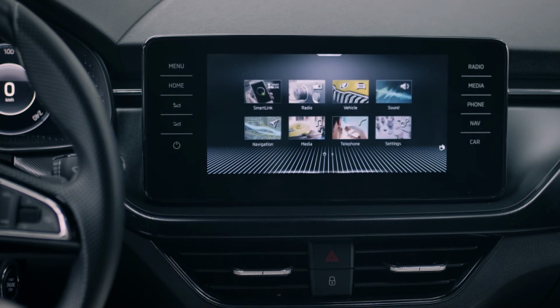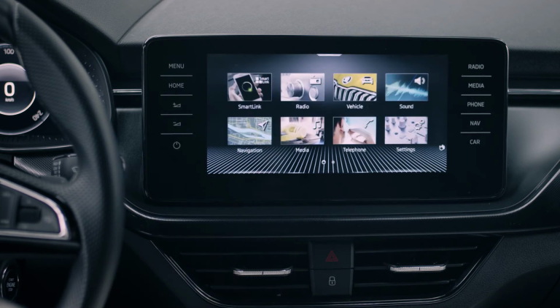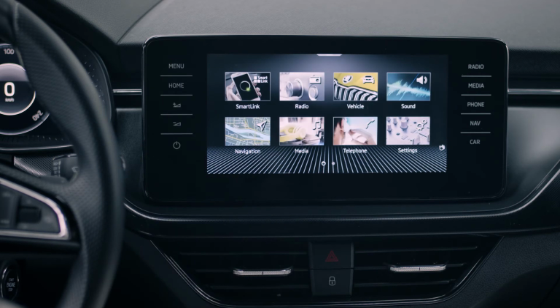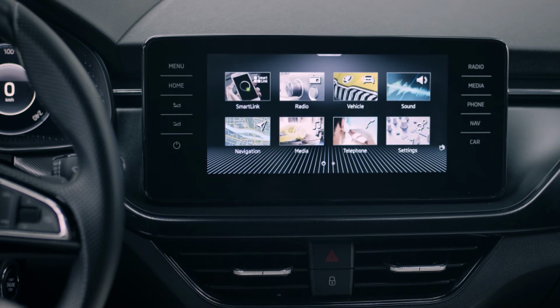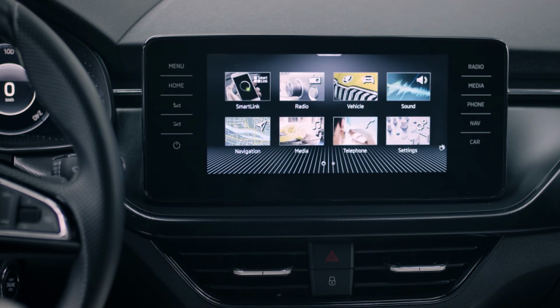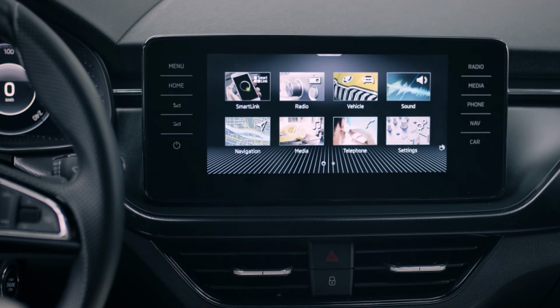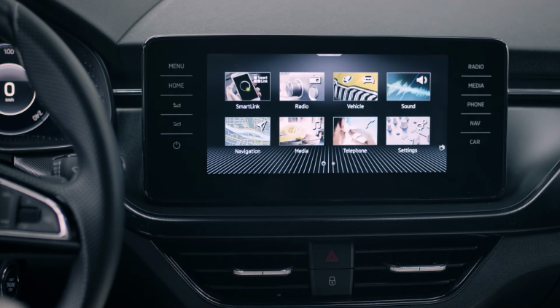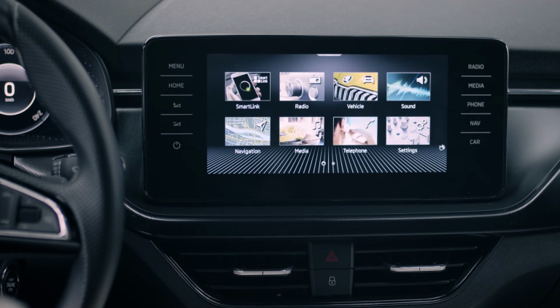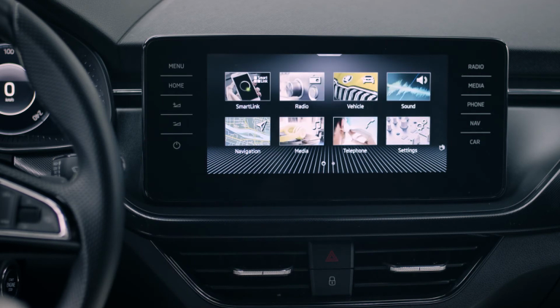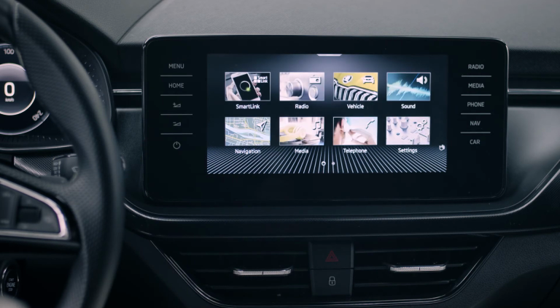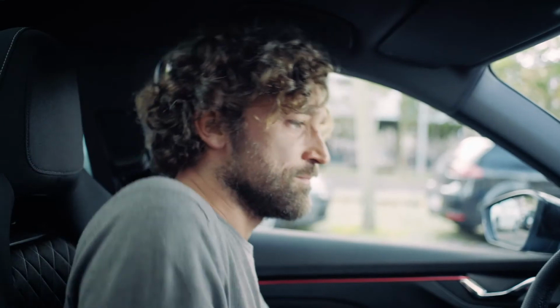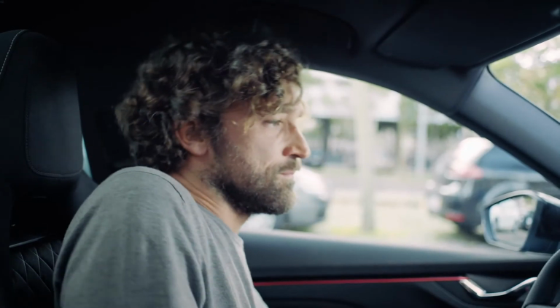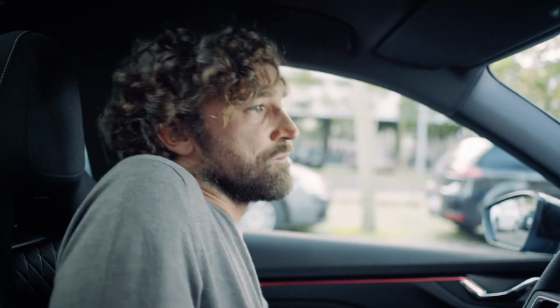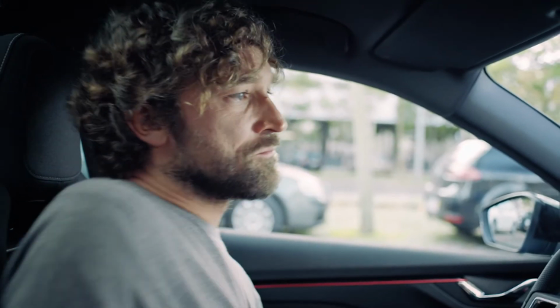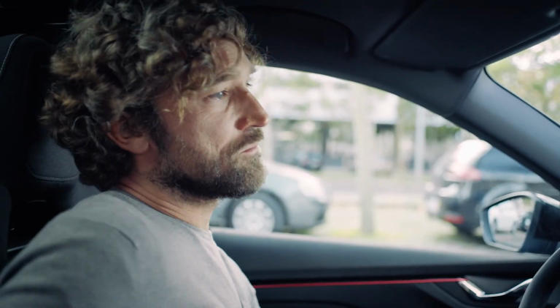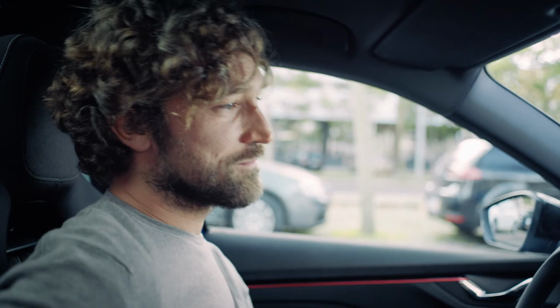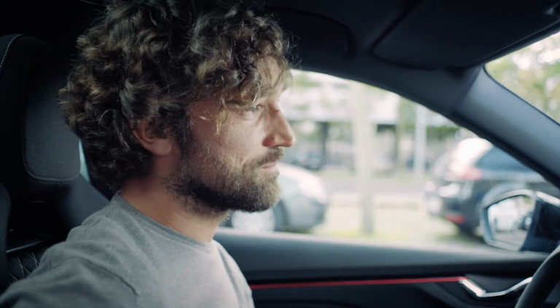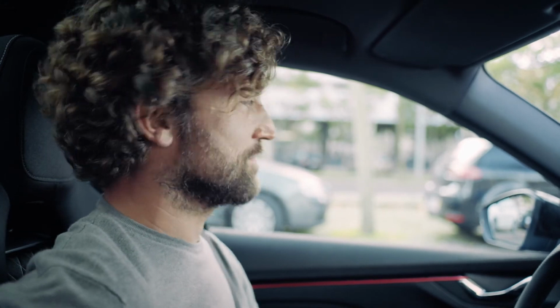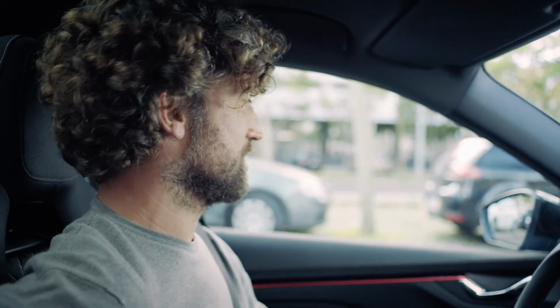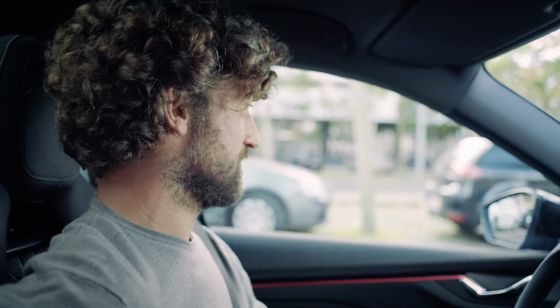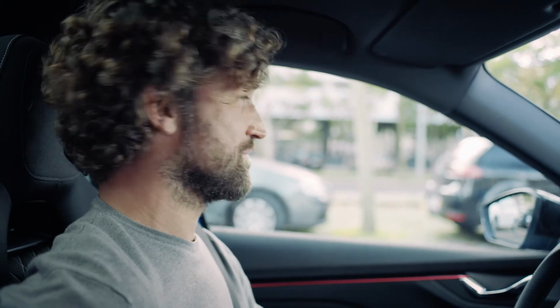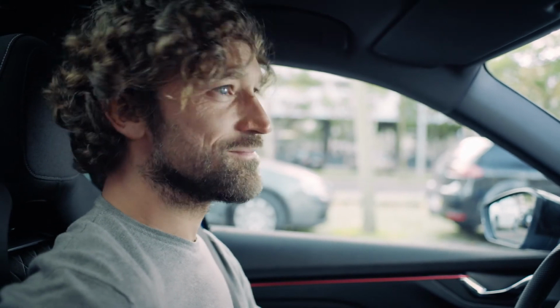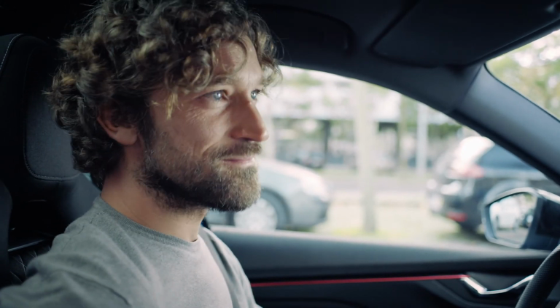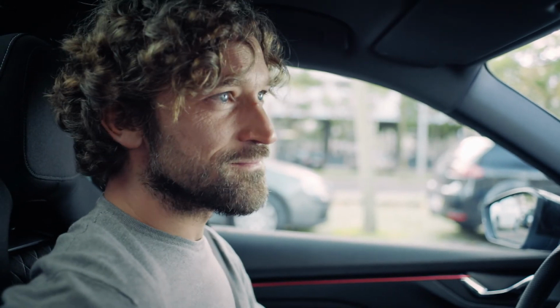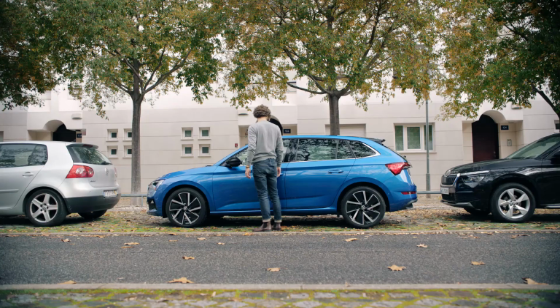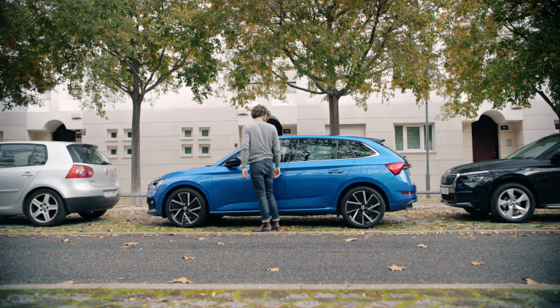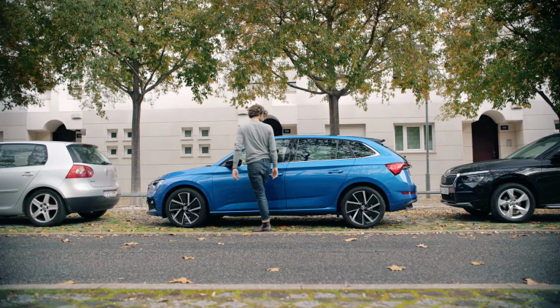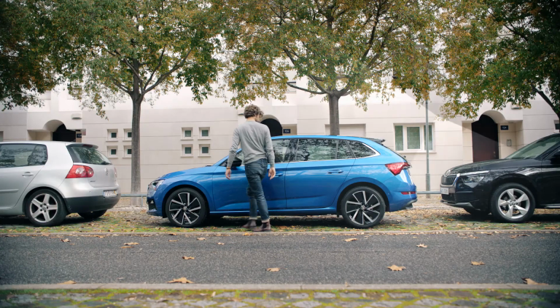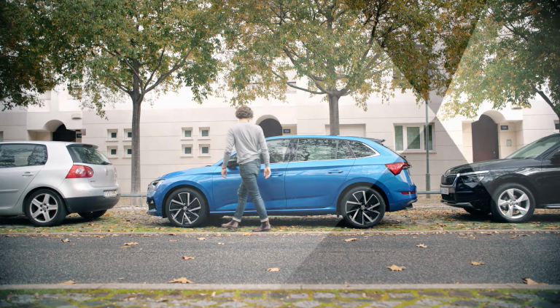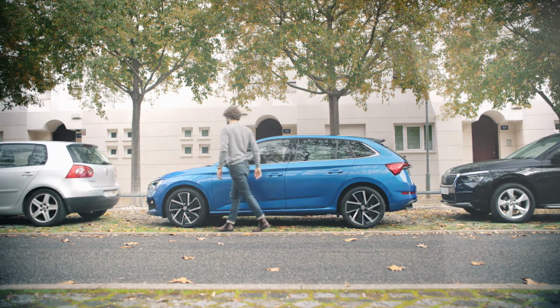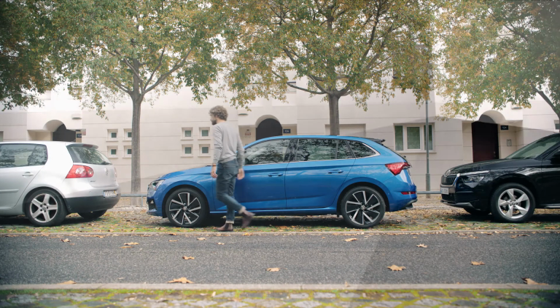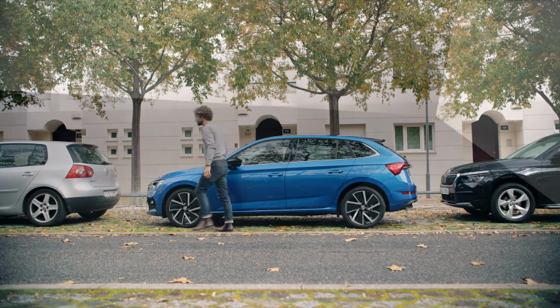We wish you safe travels with the park distance control and maneuver assist, and we hope you're enjoying your new Škoda.